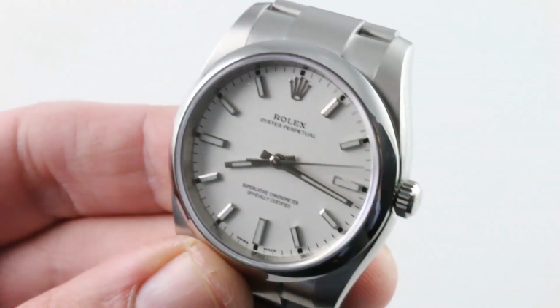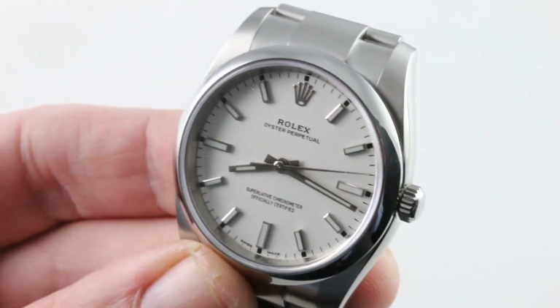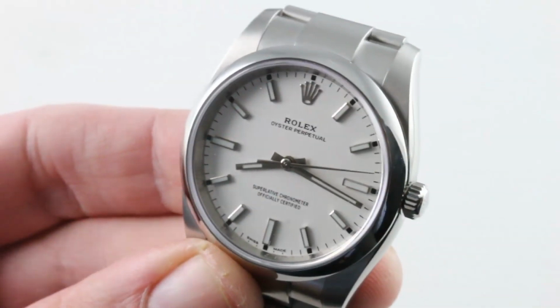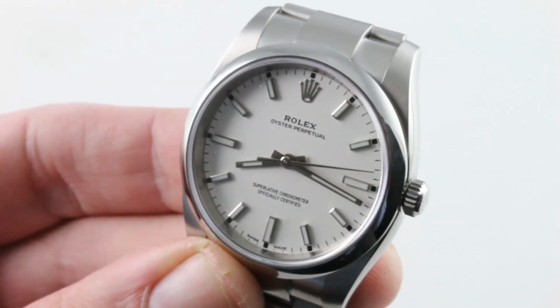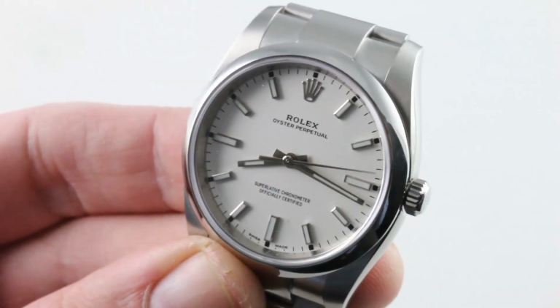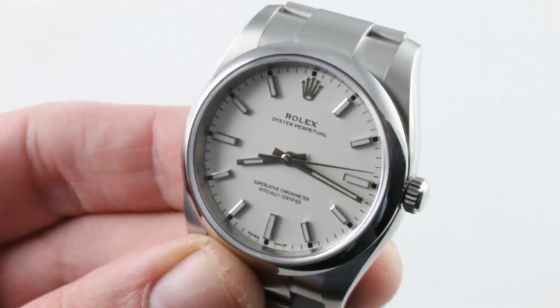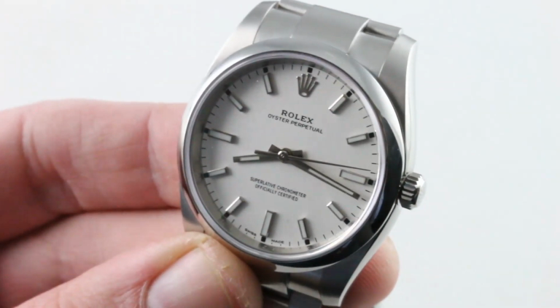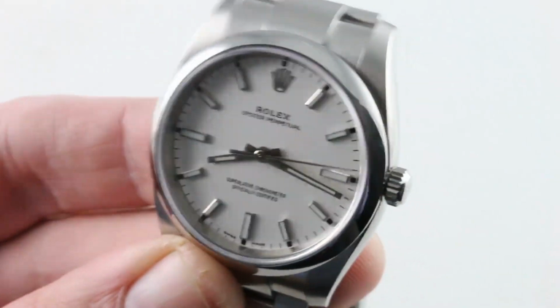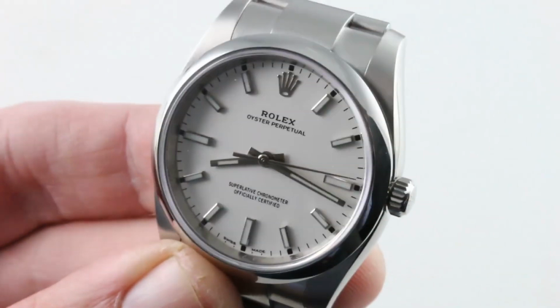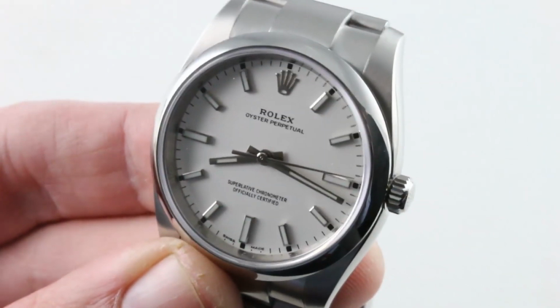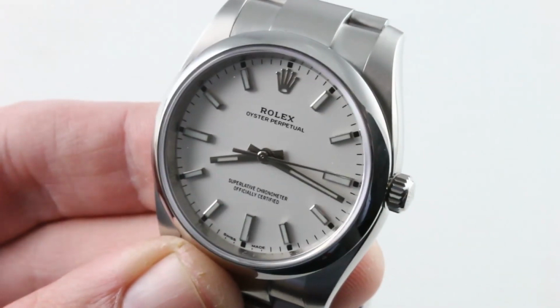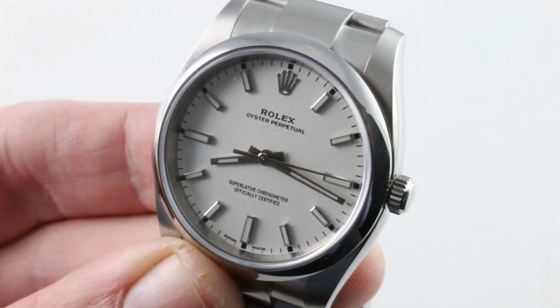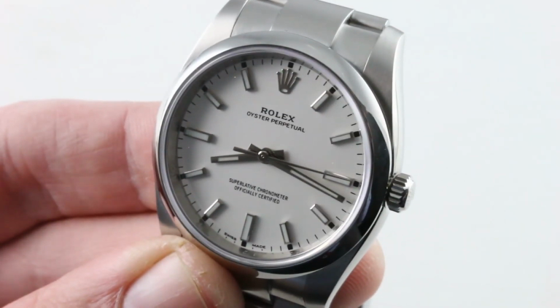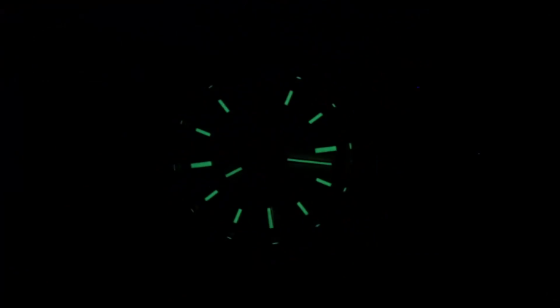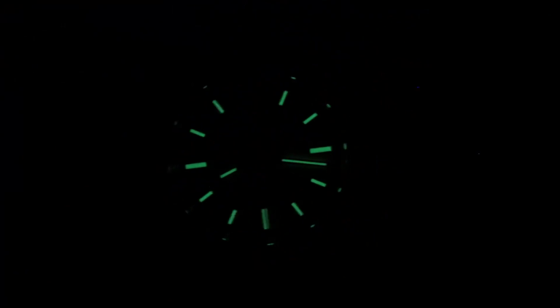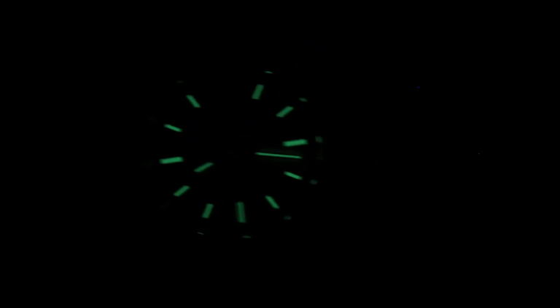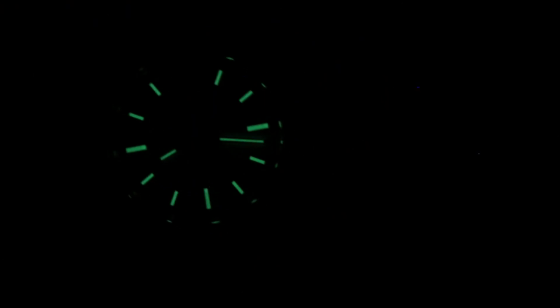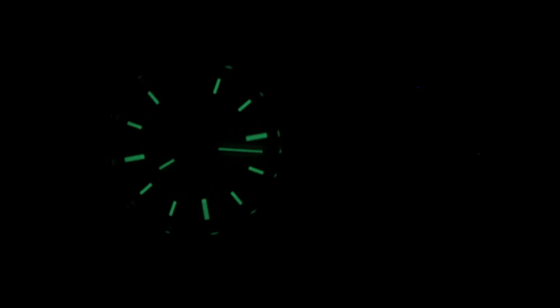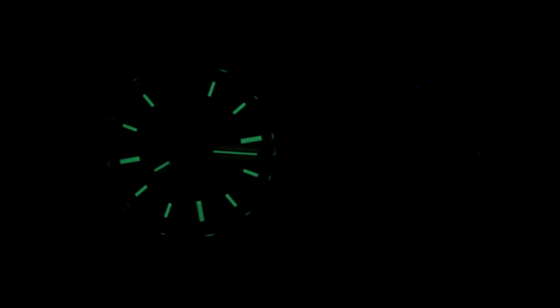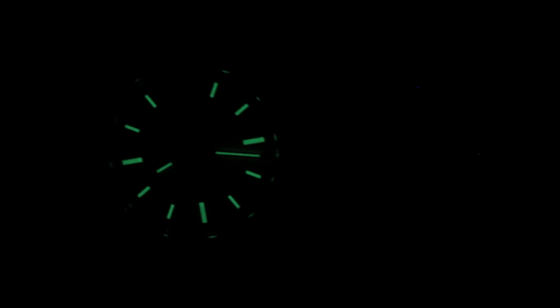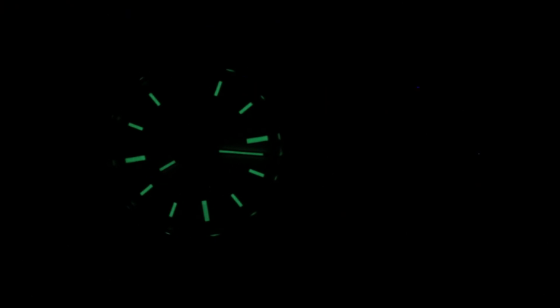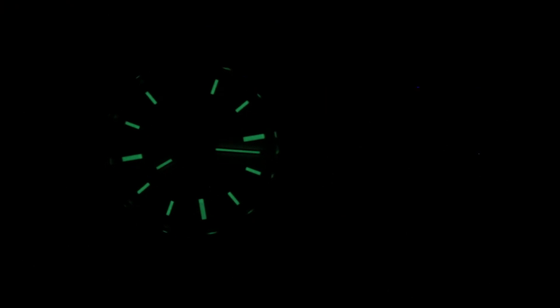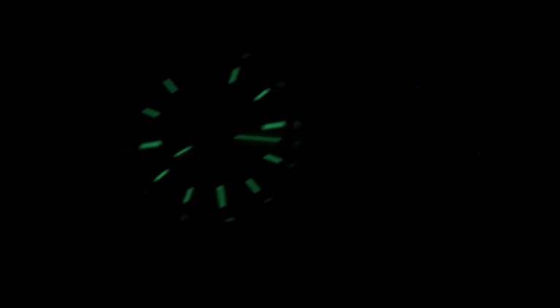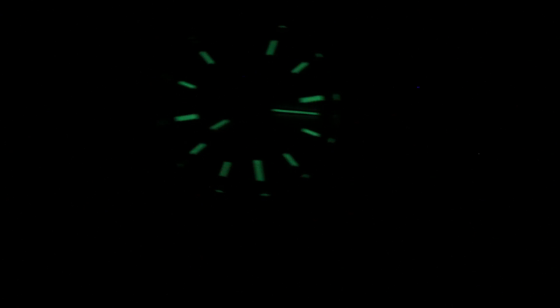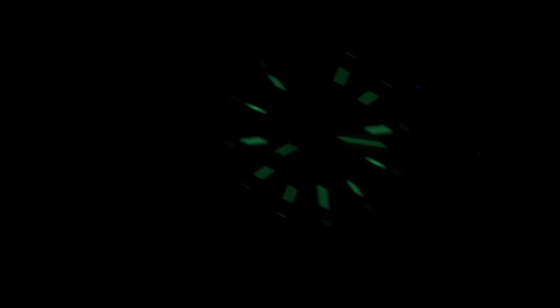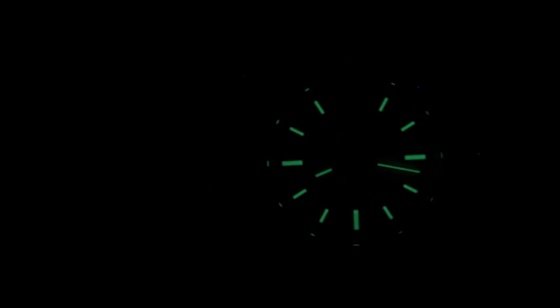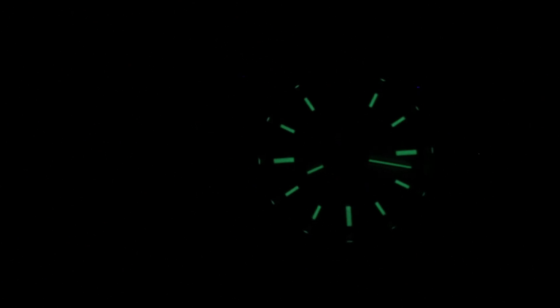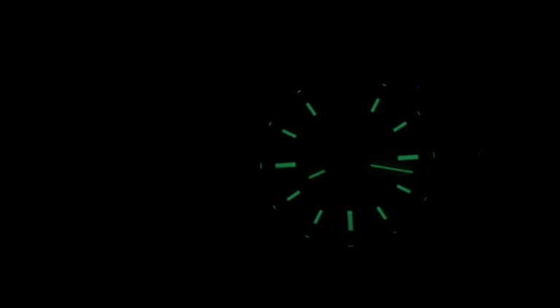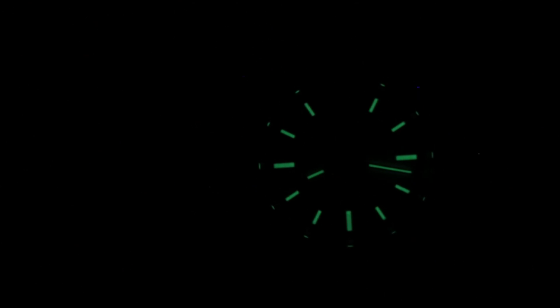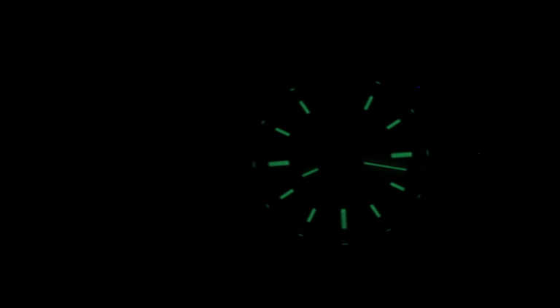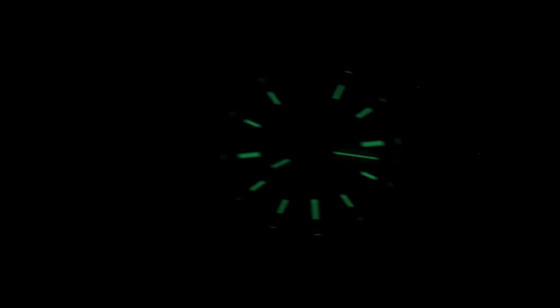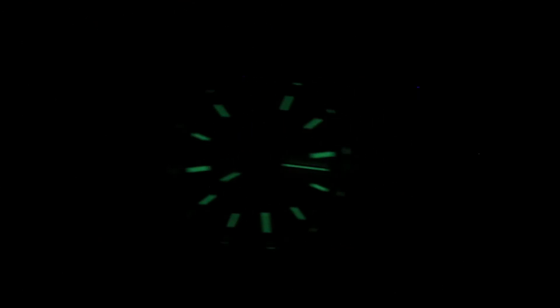See it and make it yours on The Watch Box. Rolex Oyster Perpetual 34, by night — see it again.